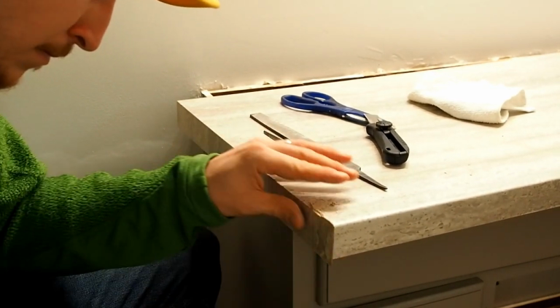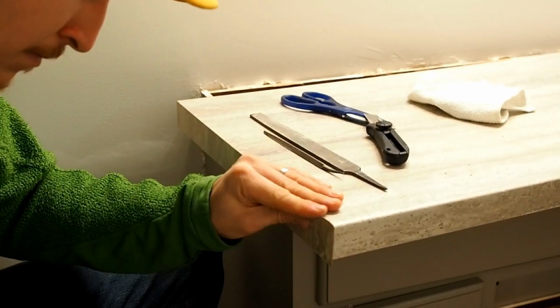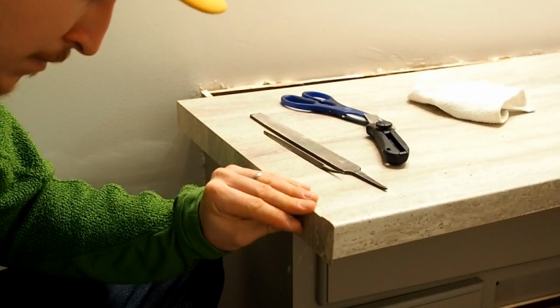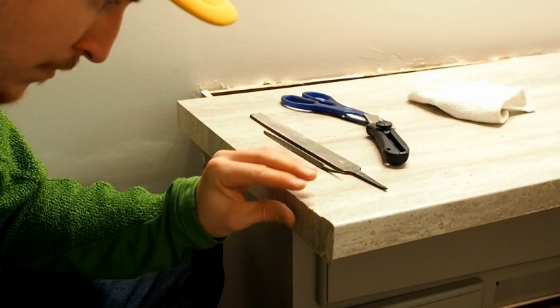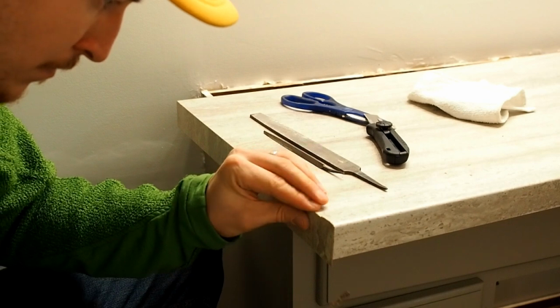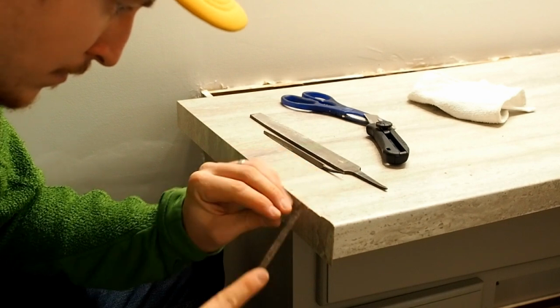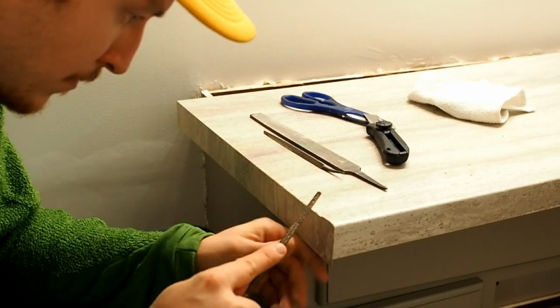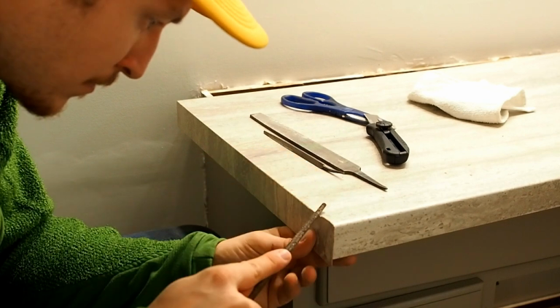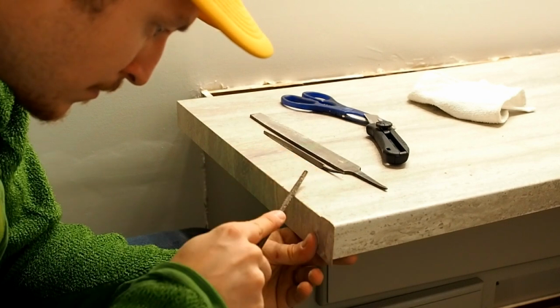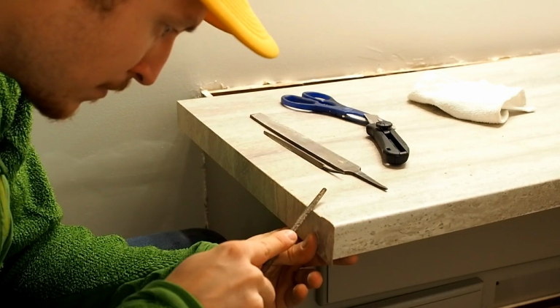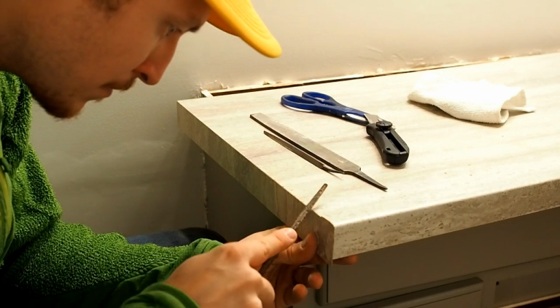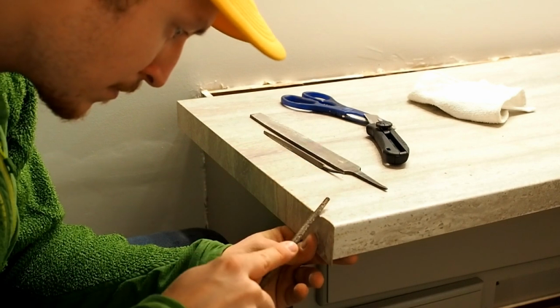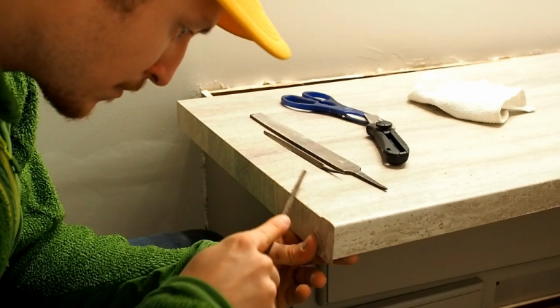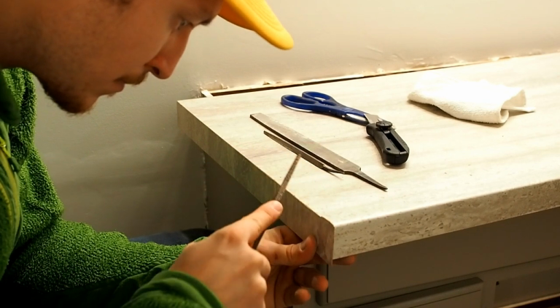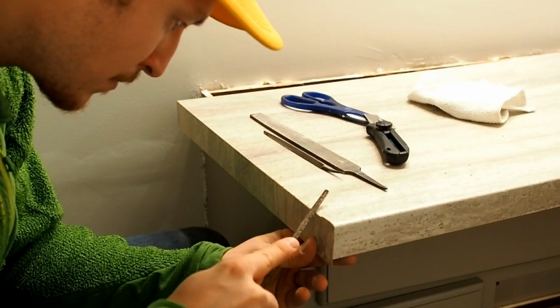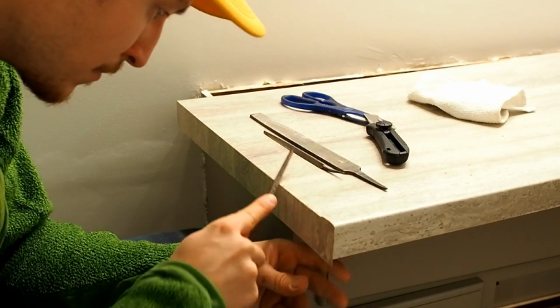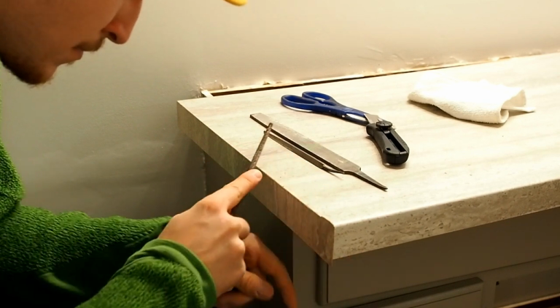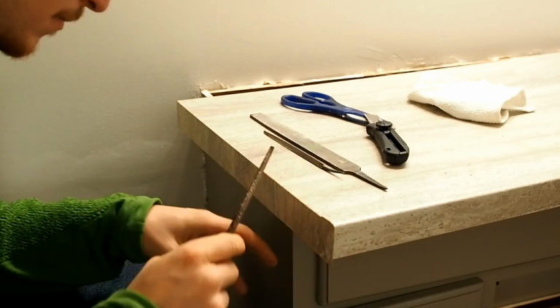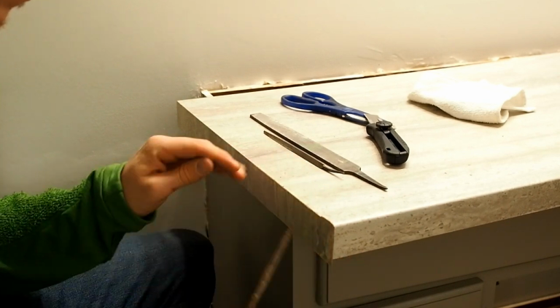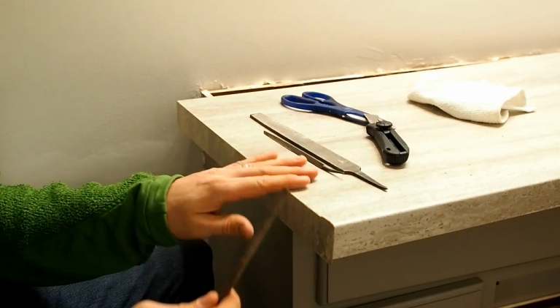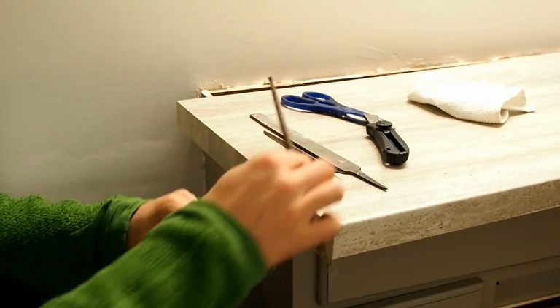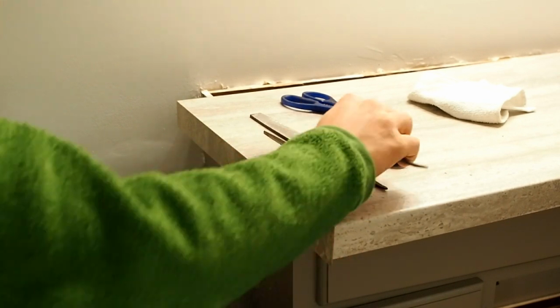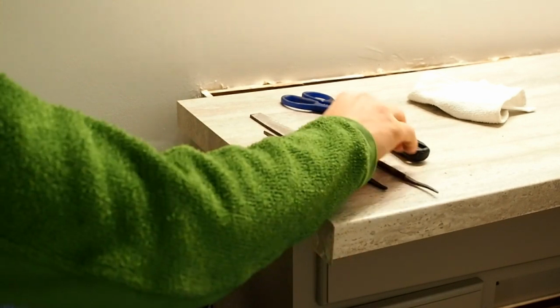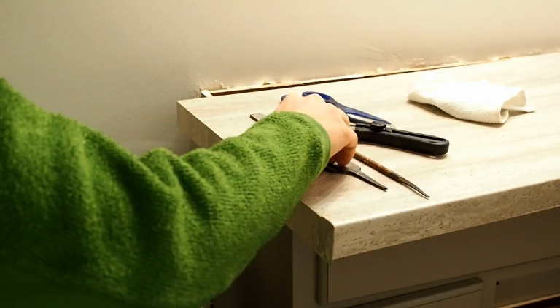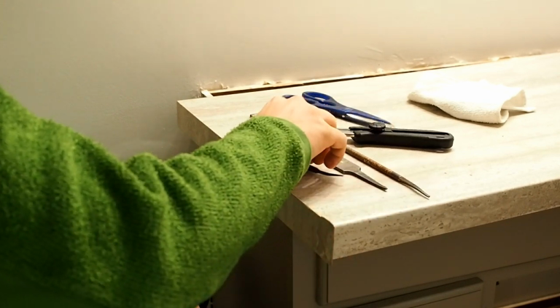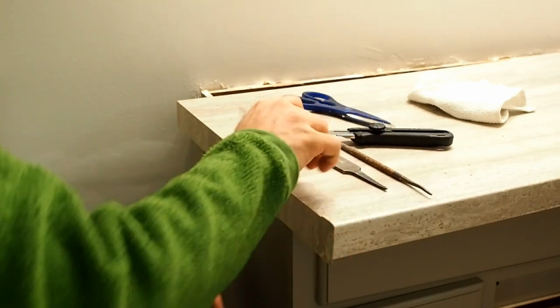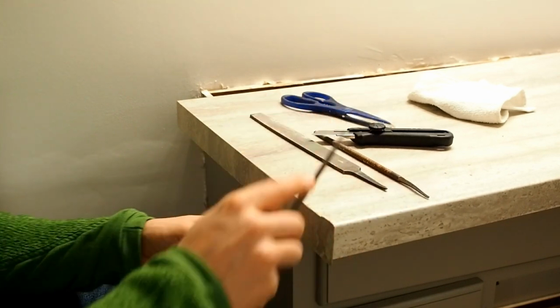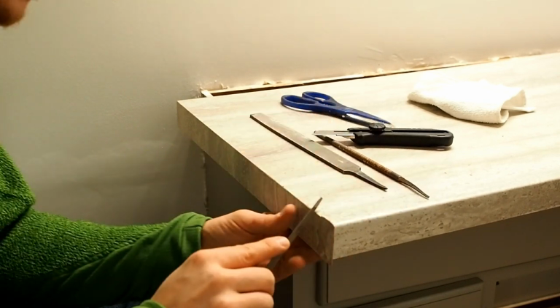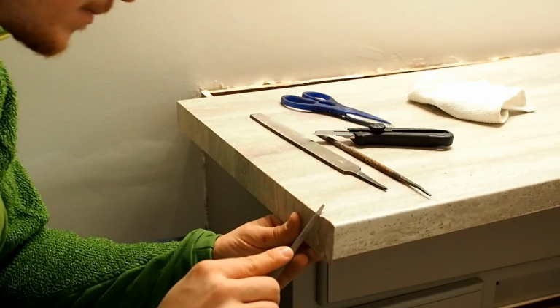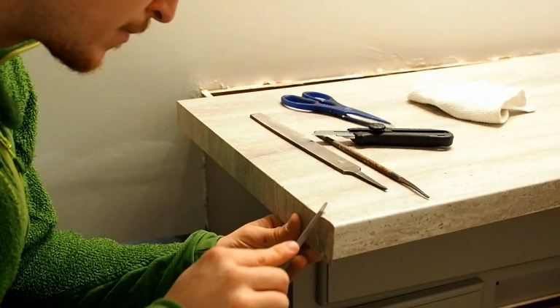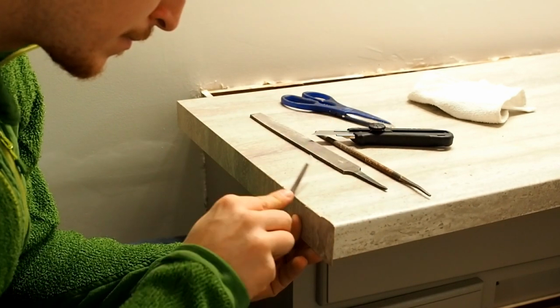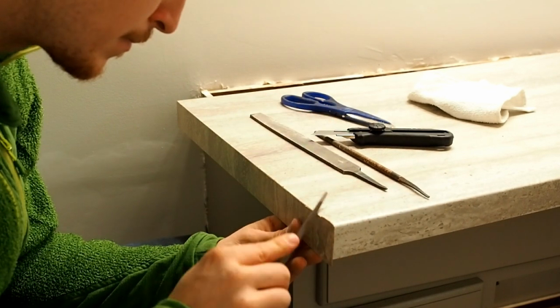The final step is to flip the countertop over and repeat the filing process on the underside.